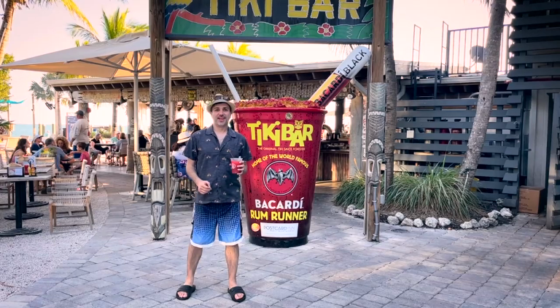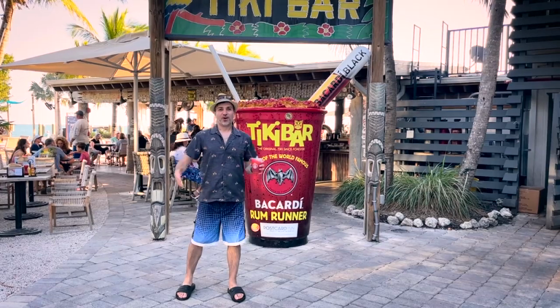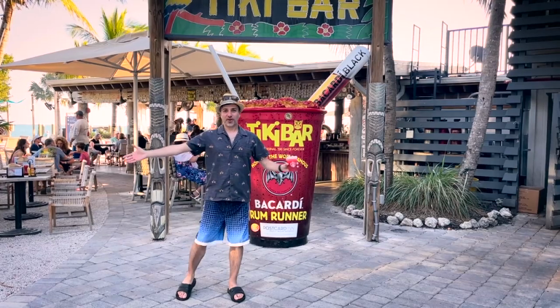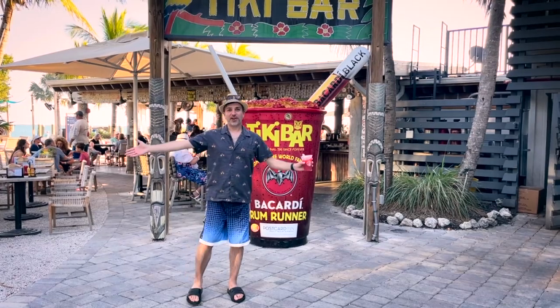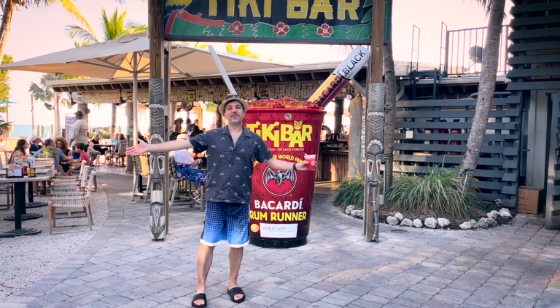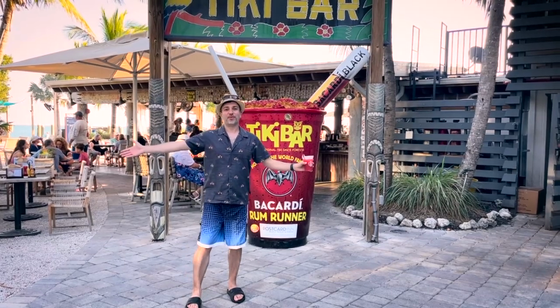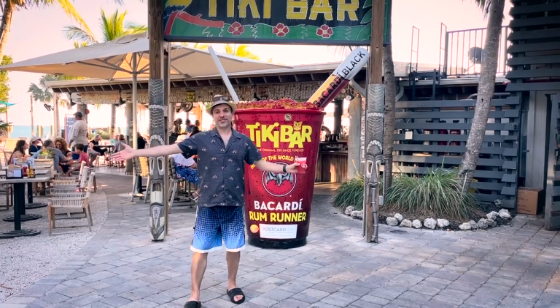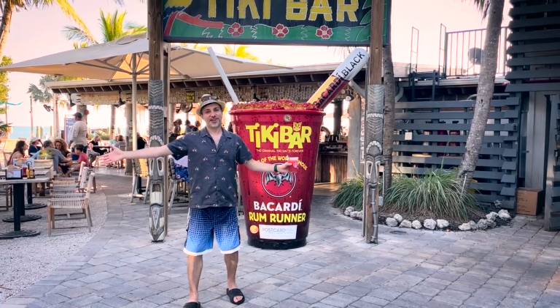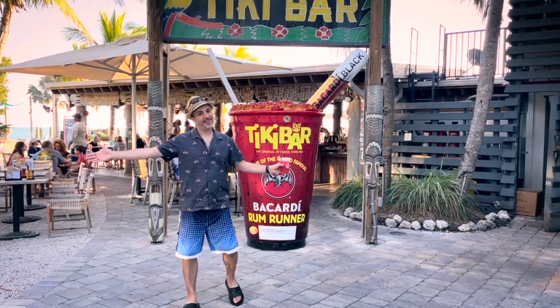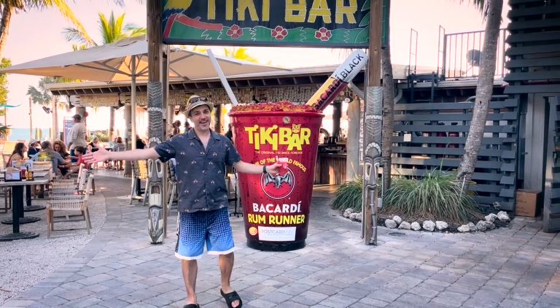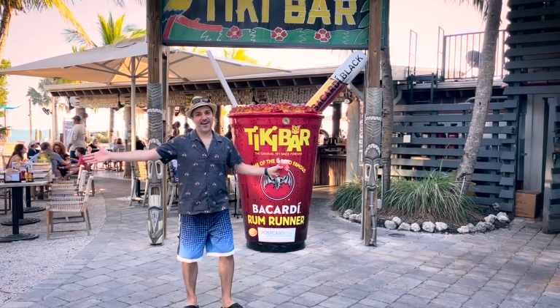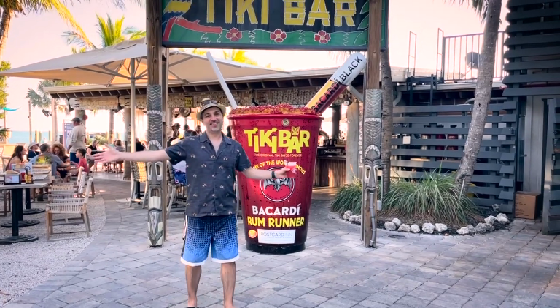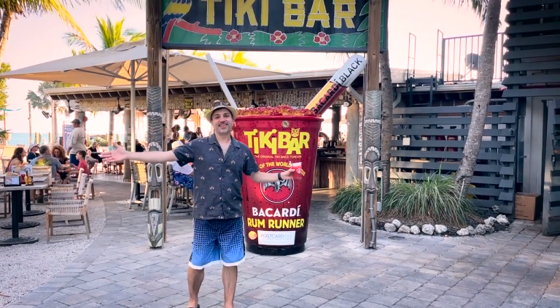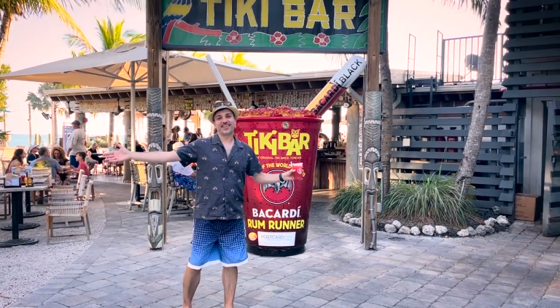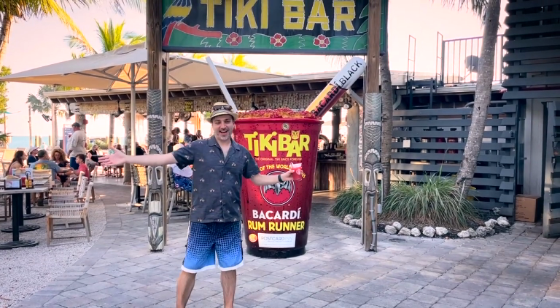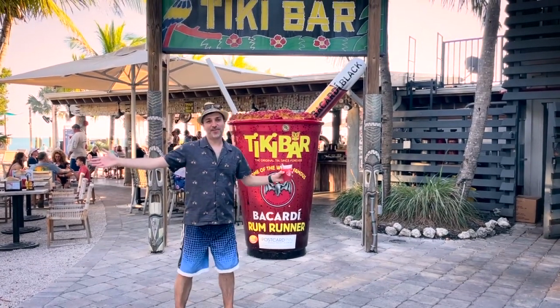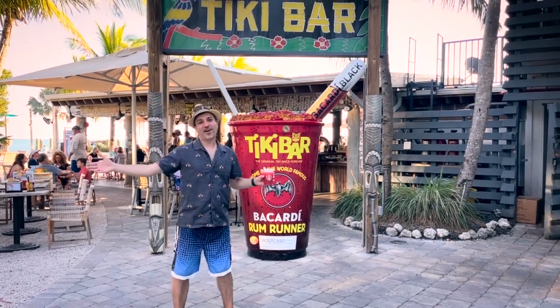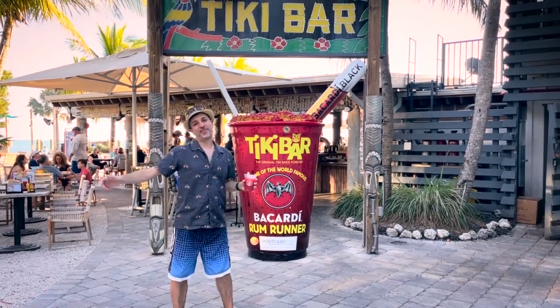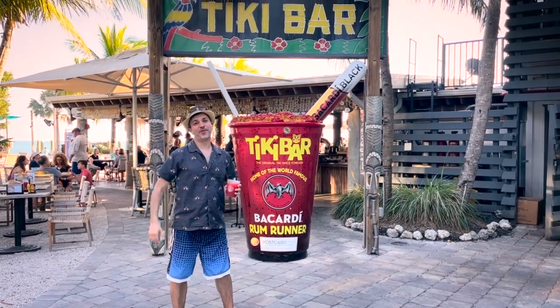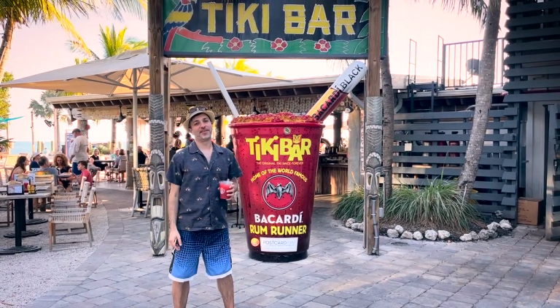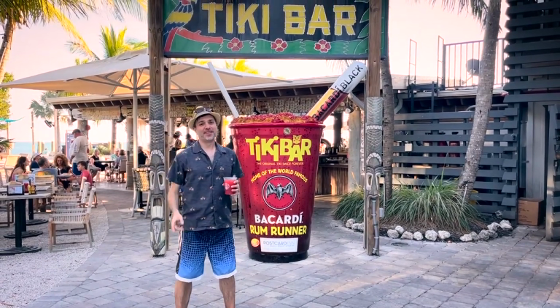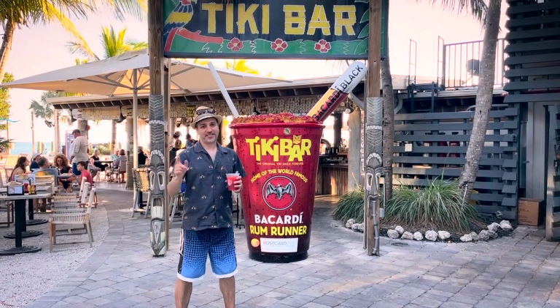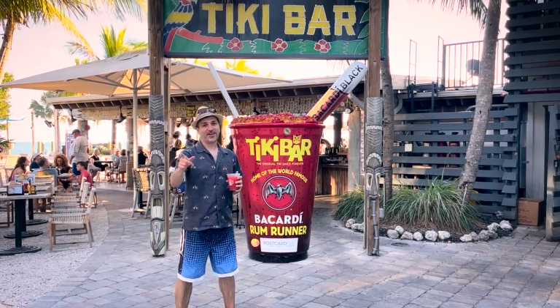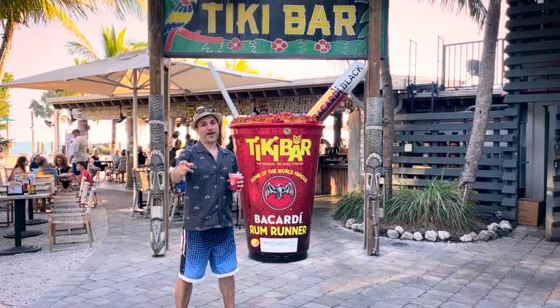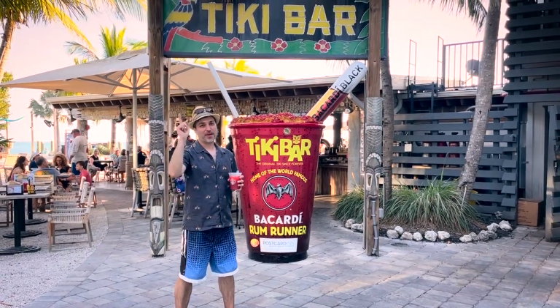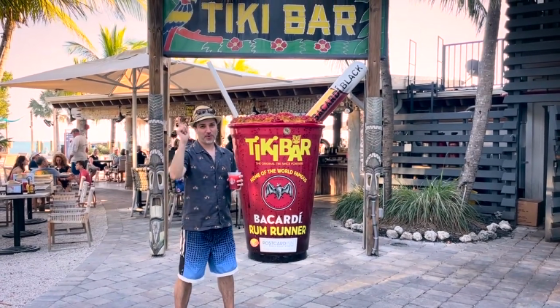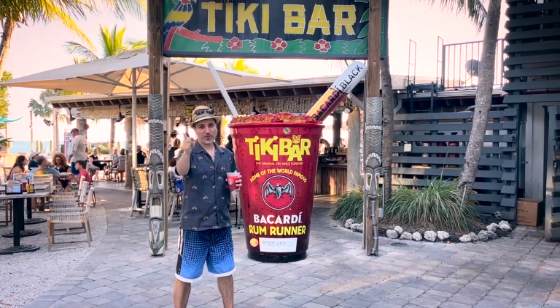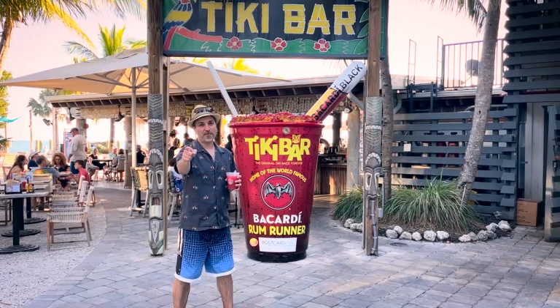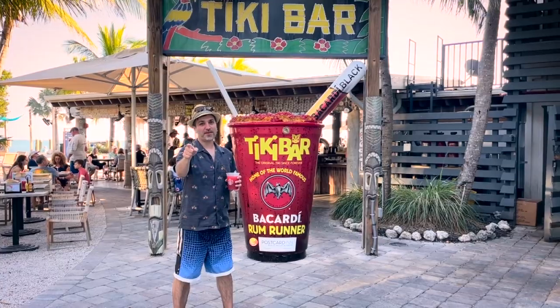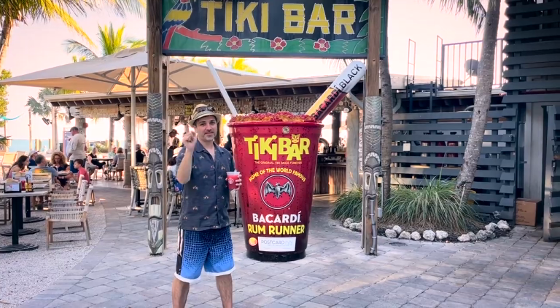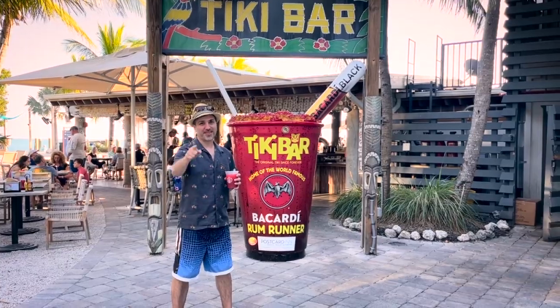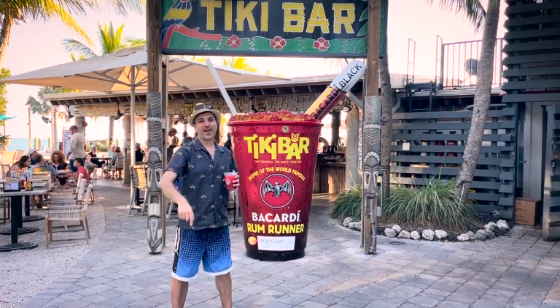We're here at the original Holiday Isle Inn in Isle Morada, Florida to talk about the Rum Runner. Stick around.